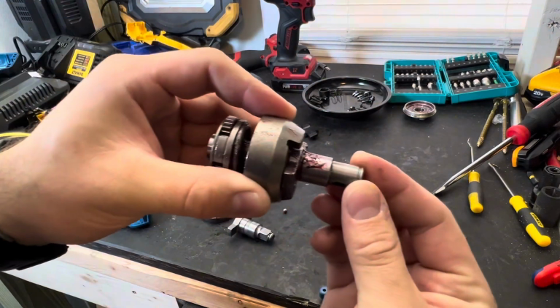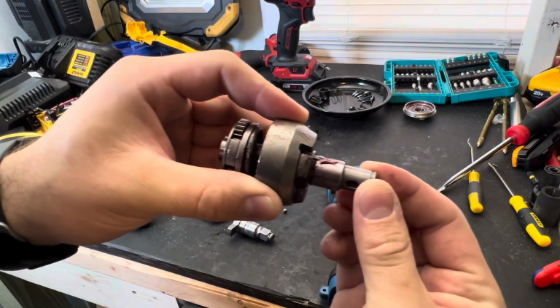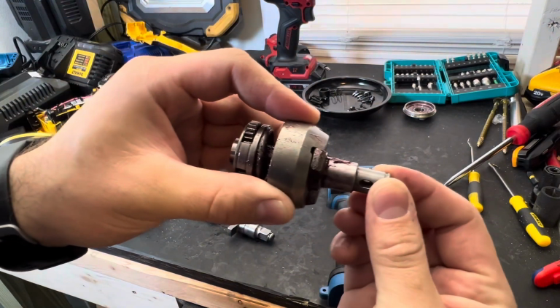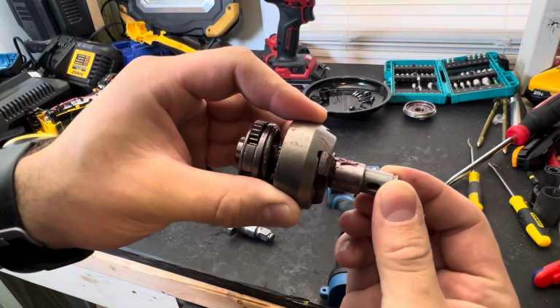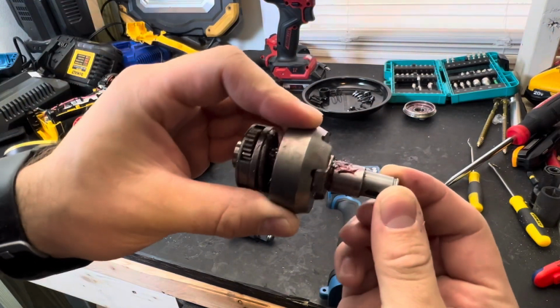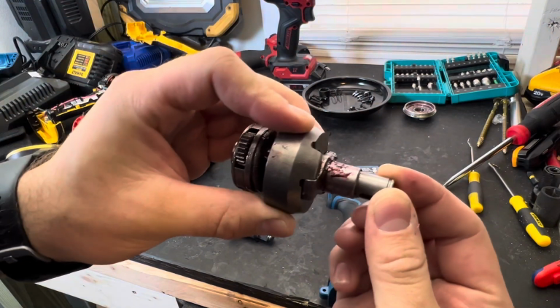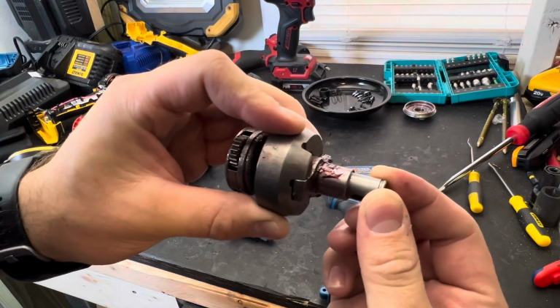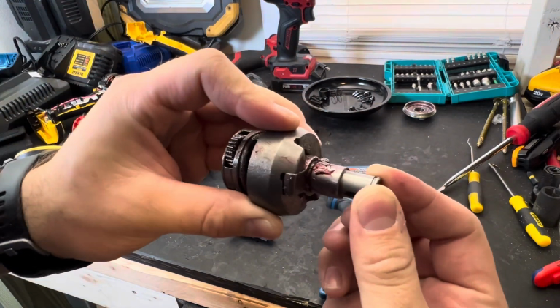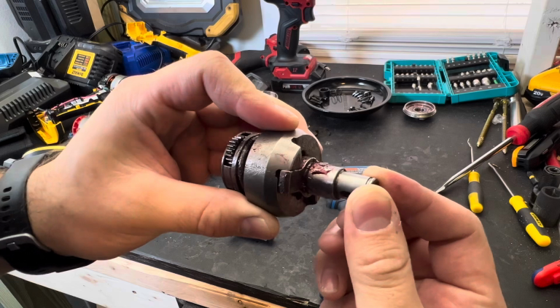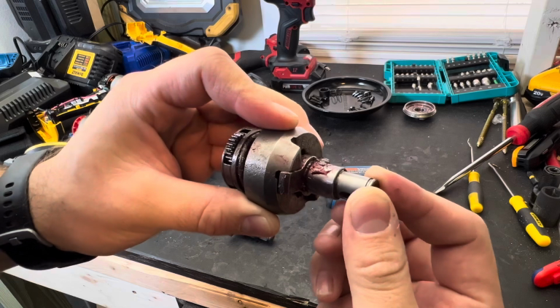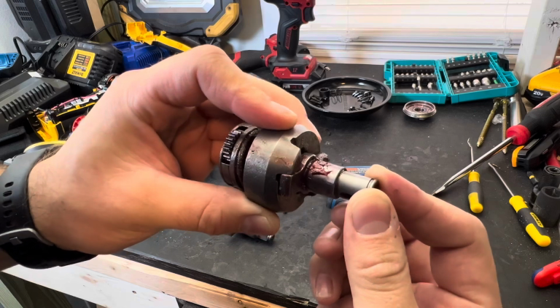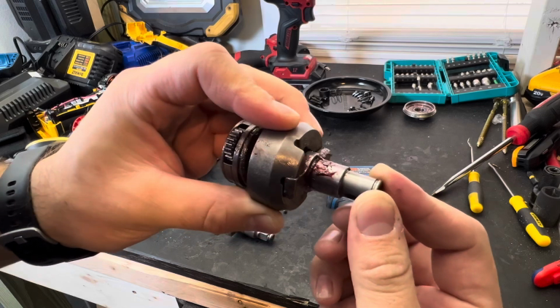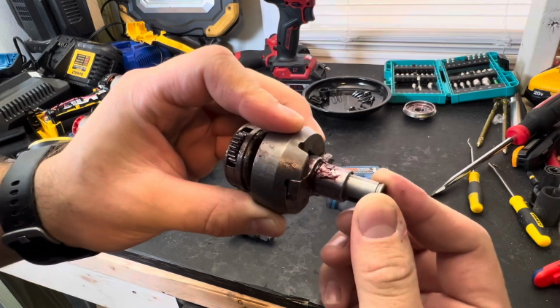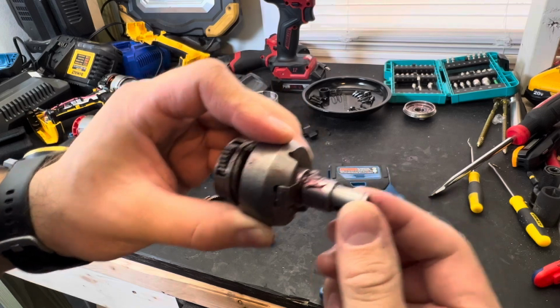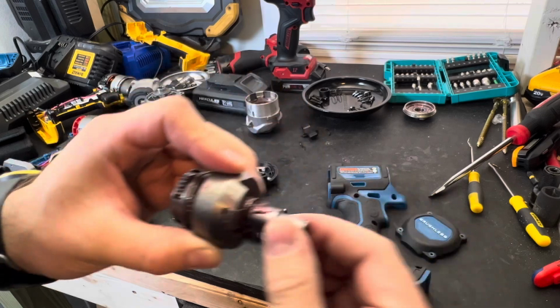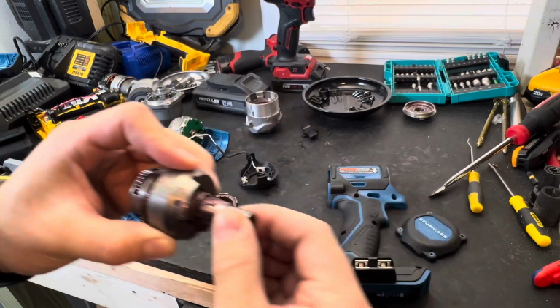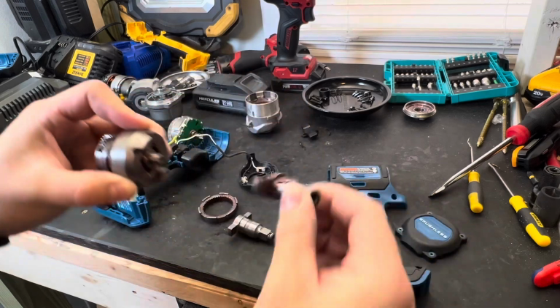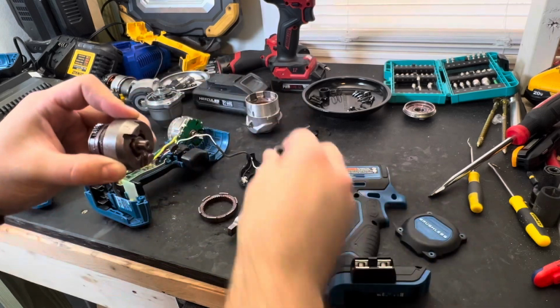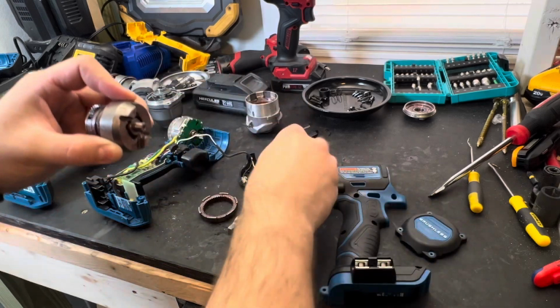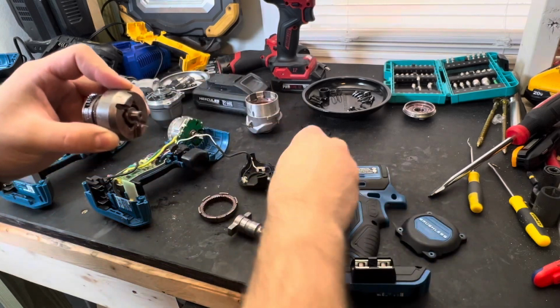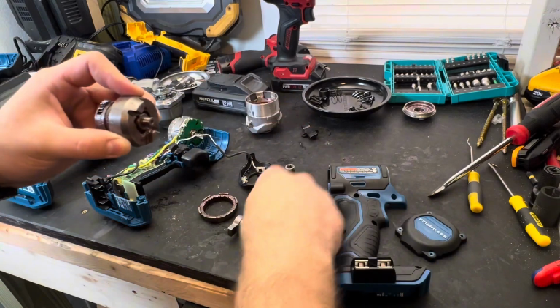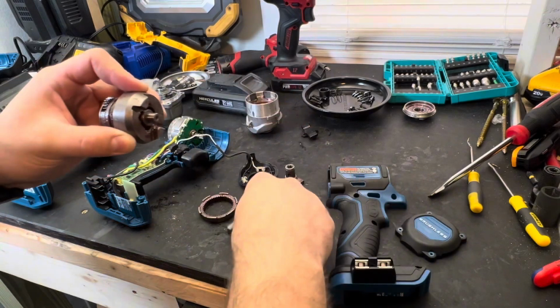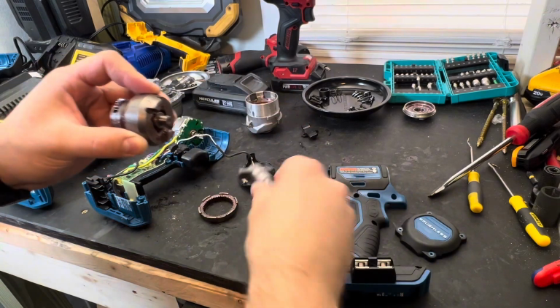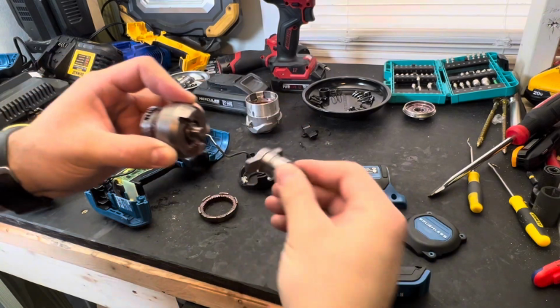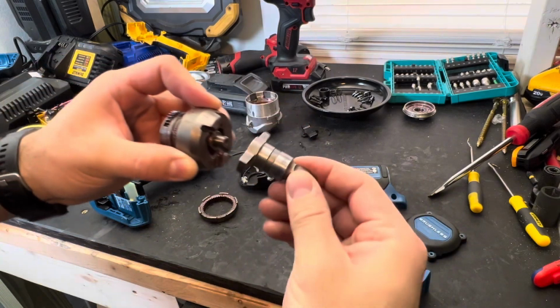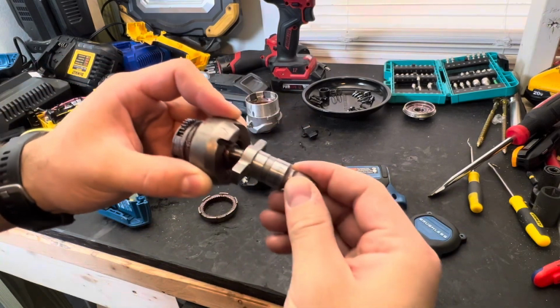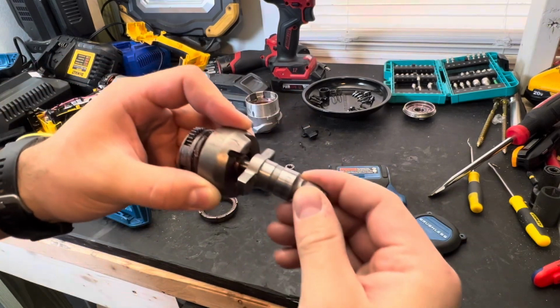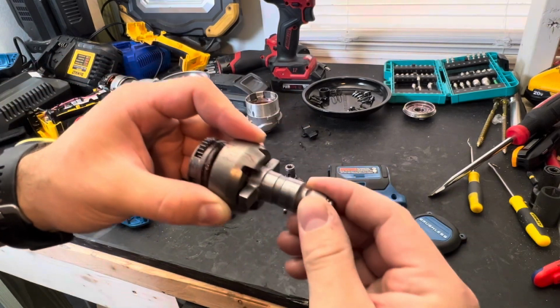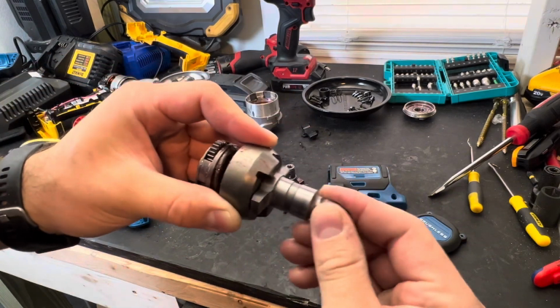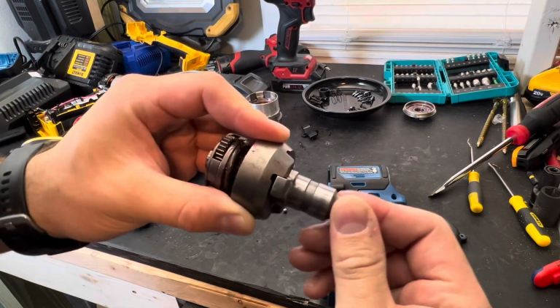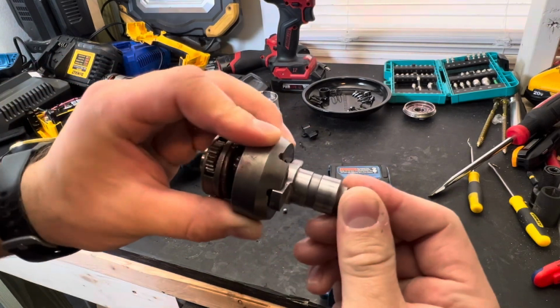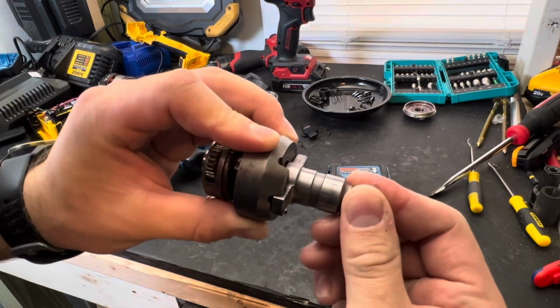This is what the original looks like and this is what the 3/8ths looks like on there.